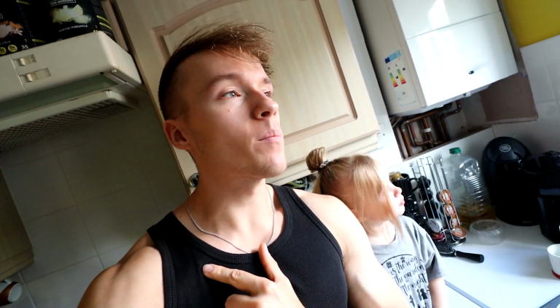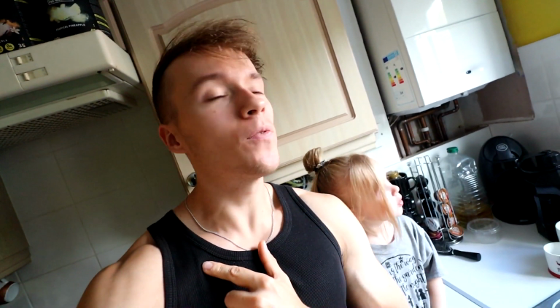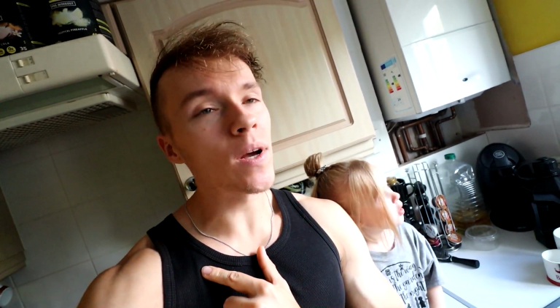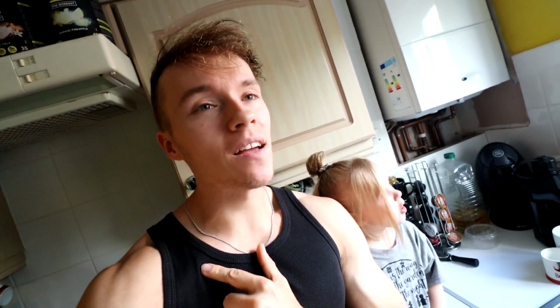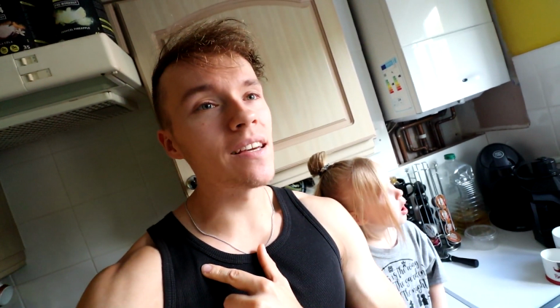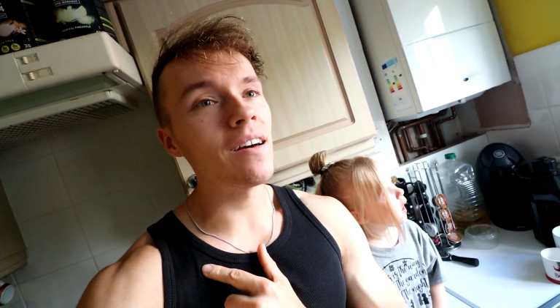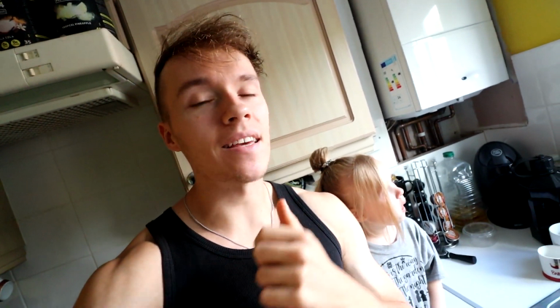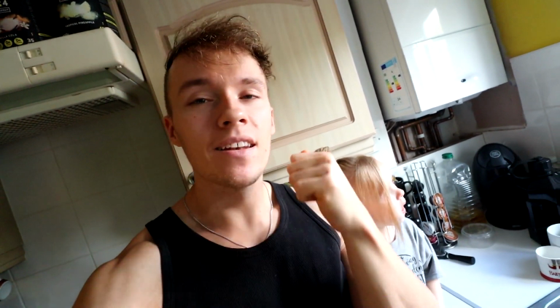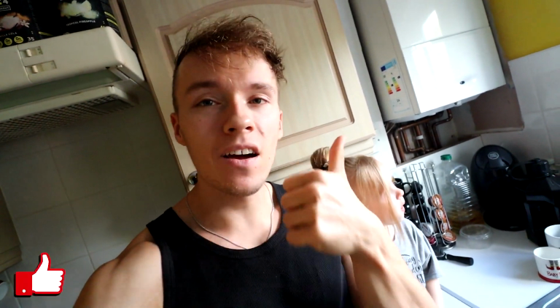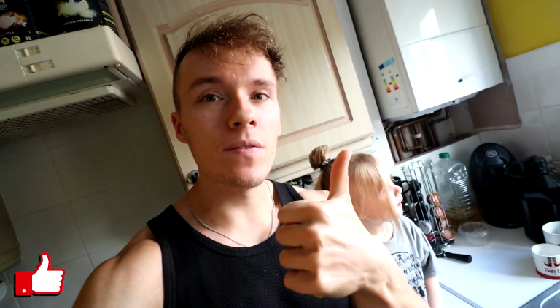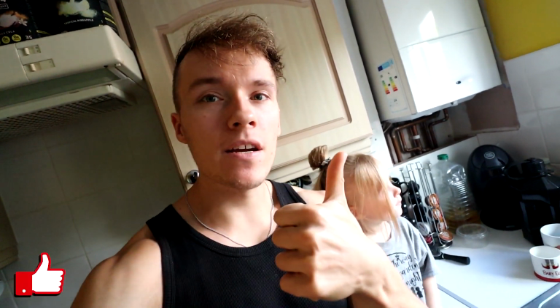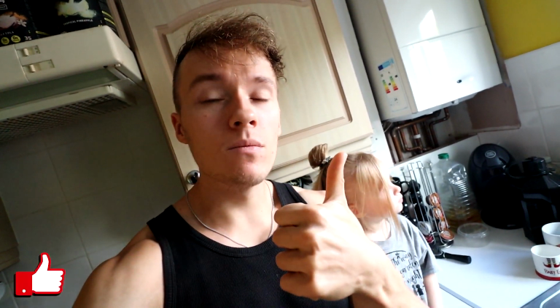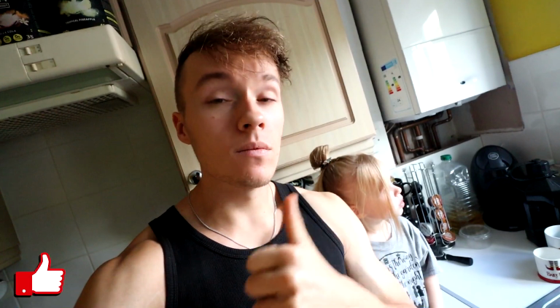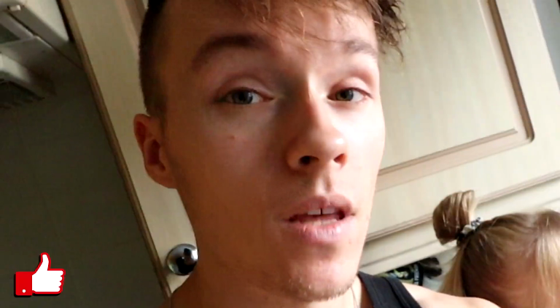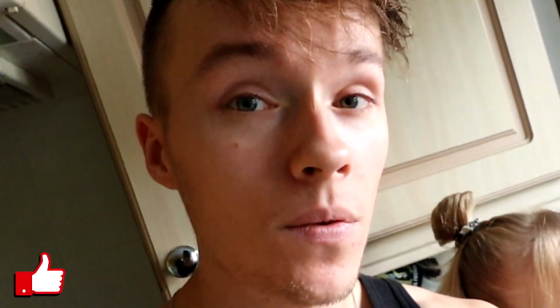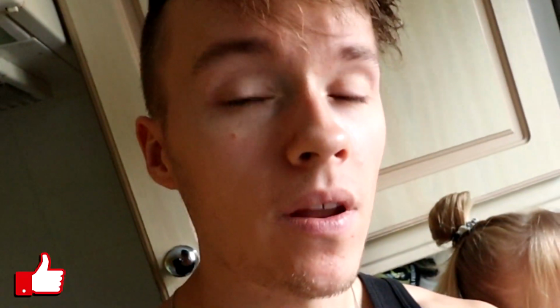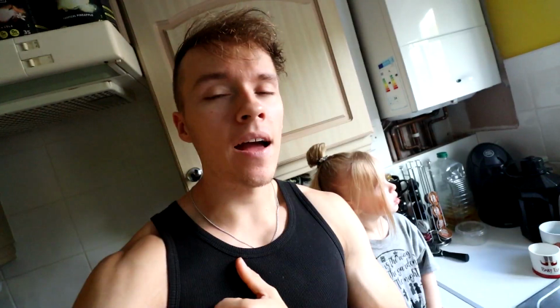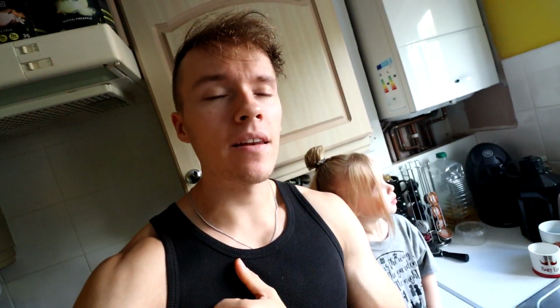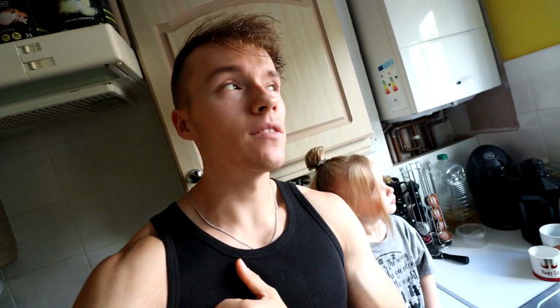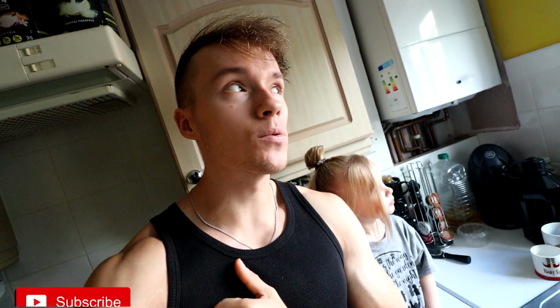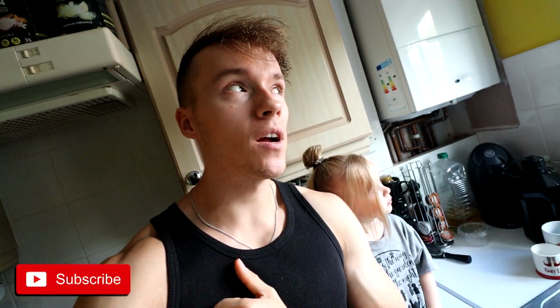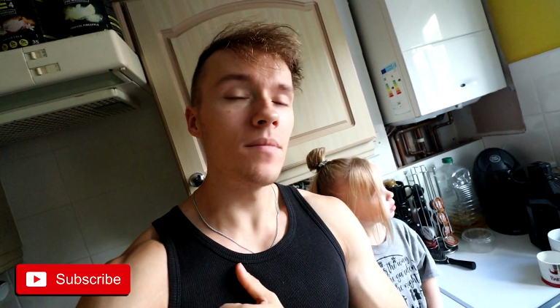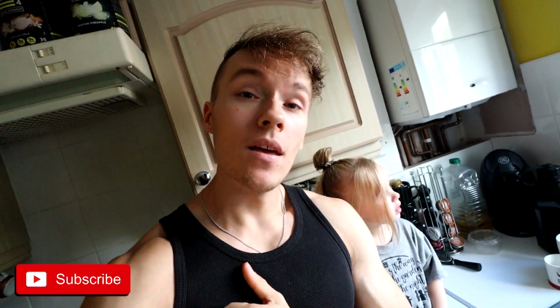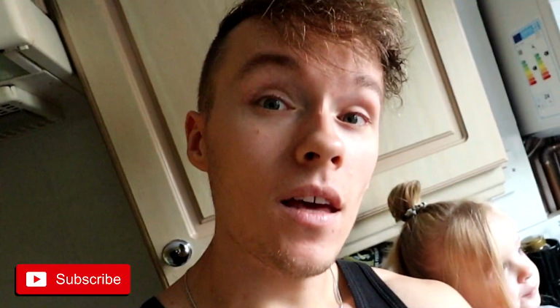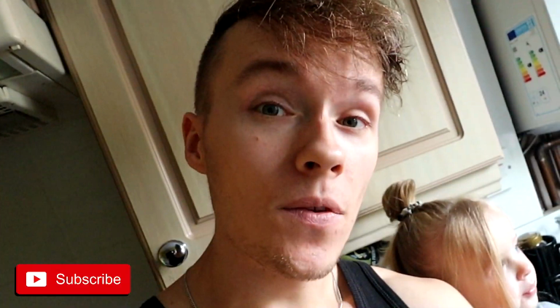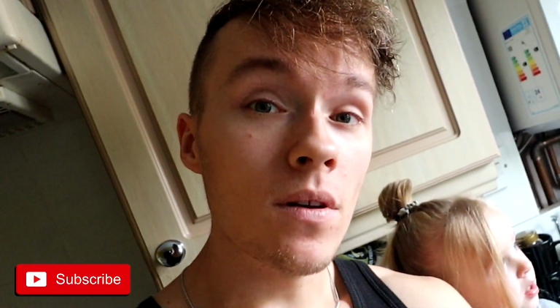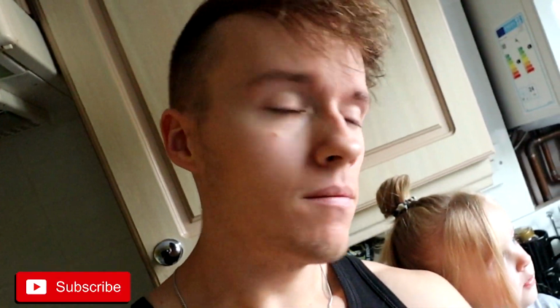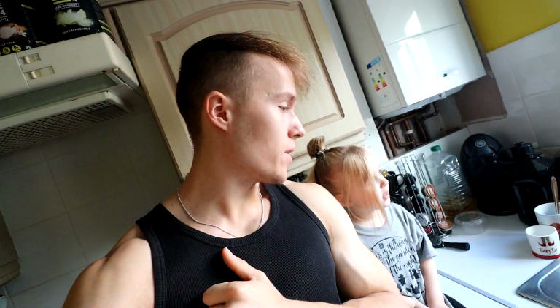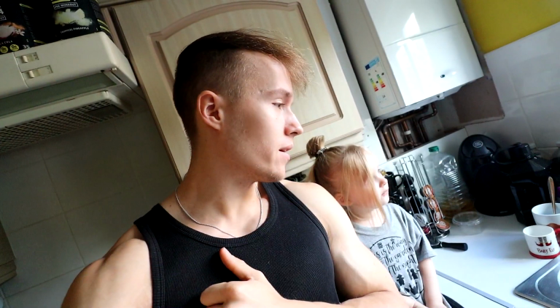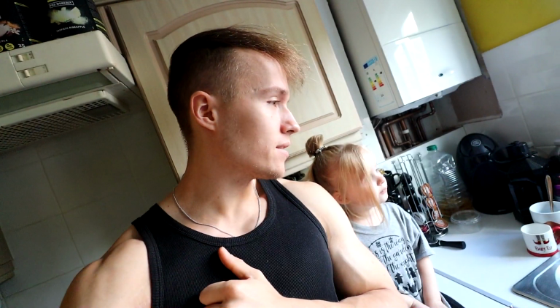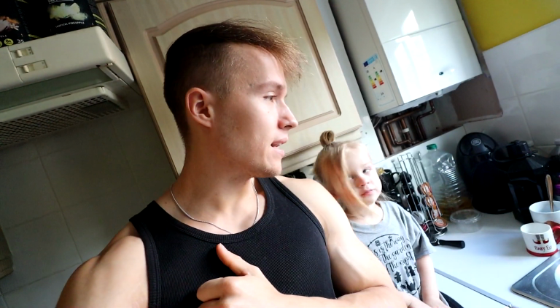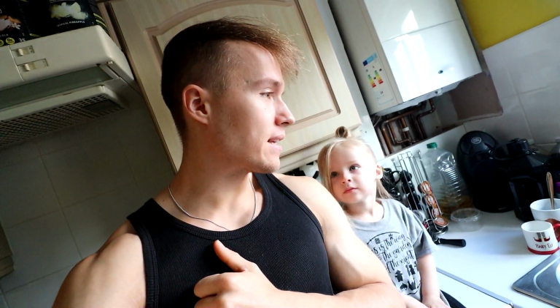Before we get started guys, like the video if you want and subscribe if you want.